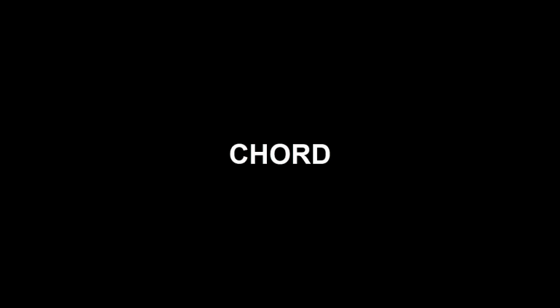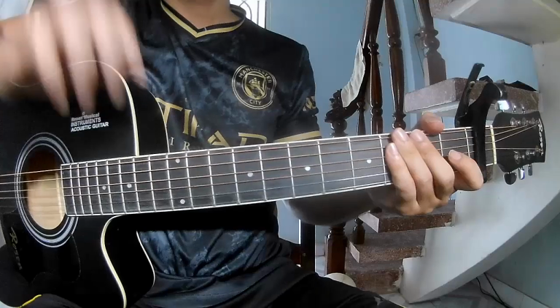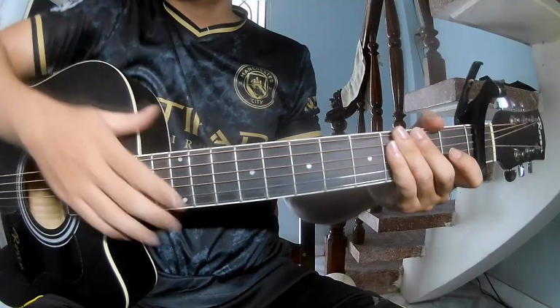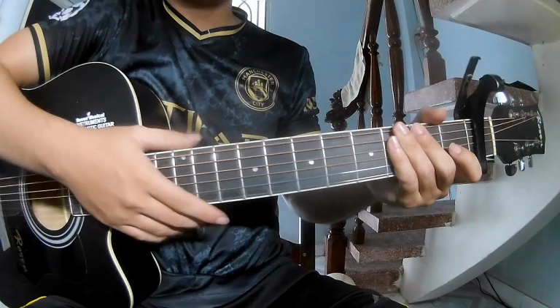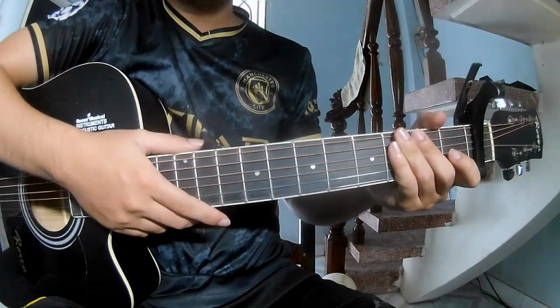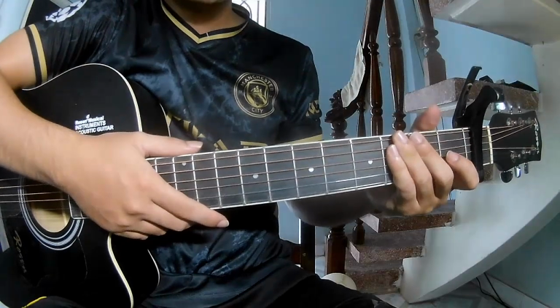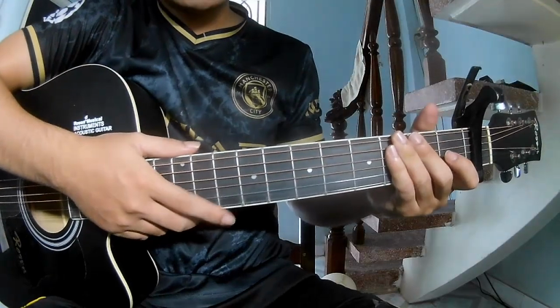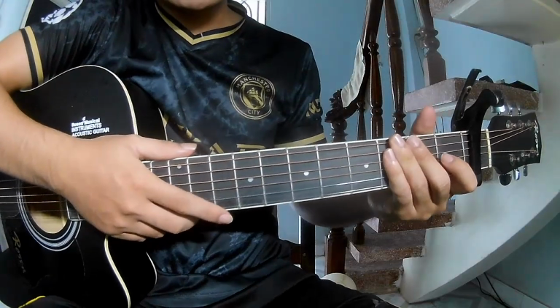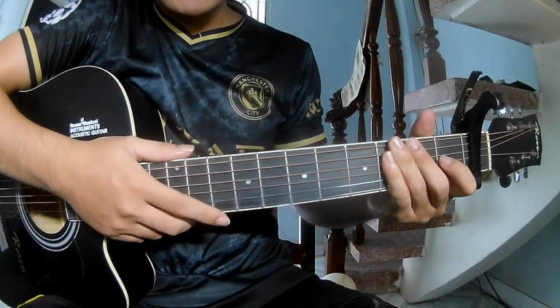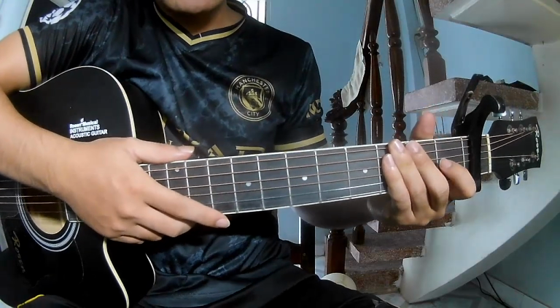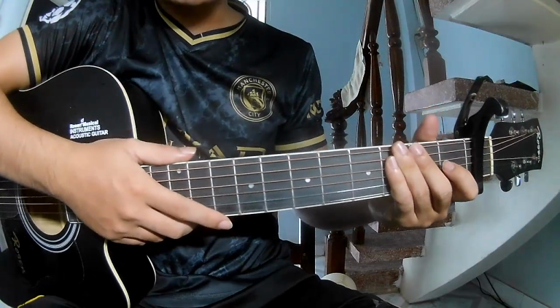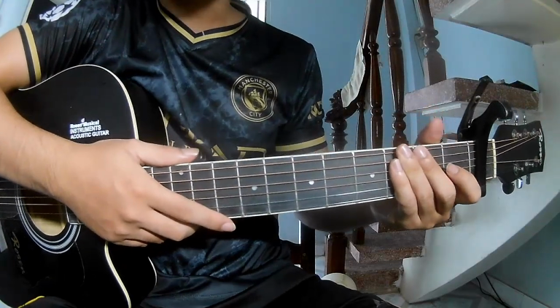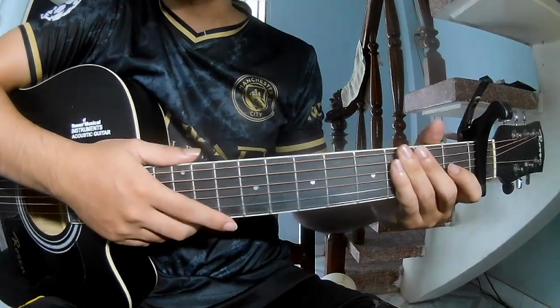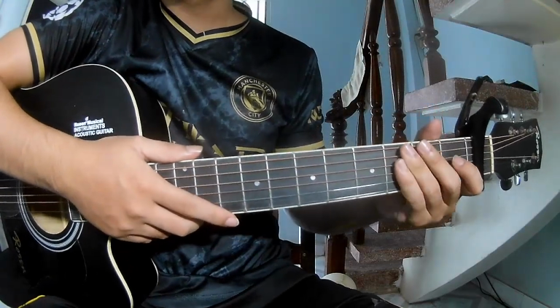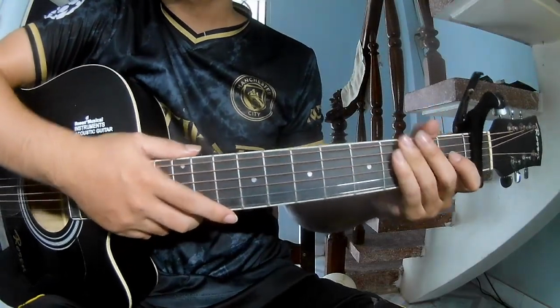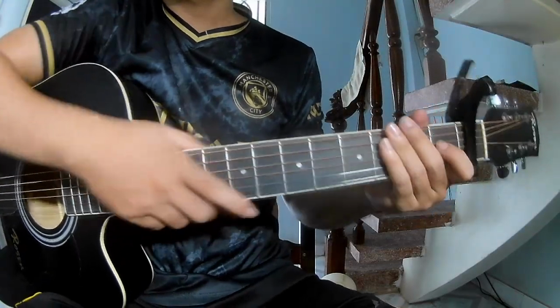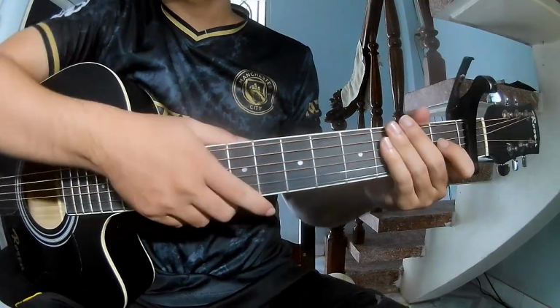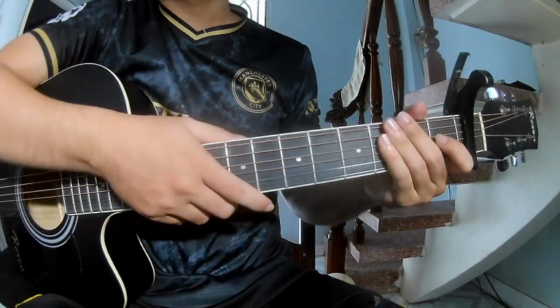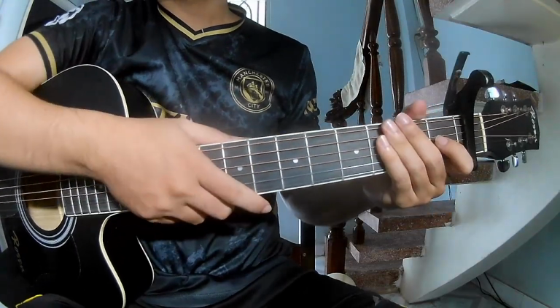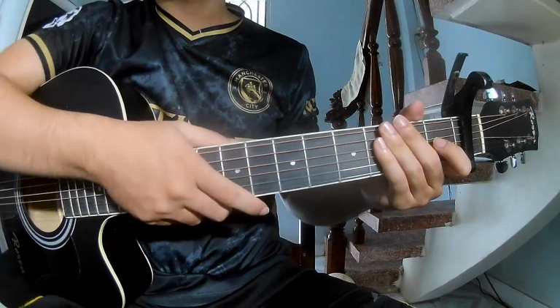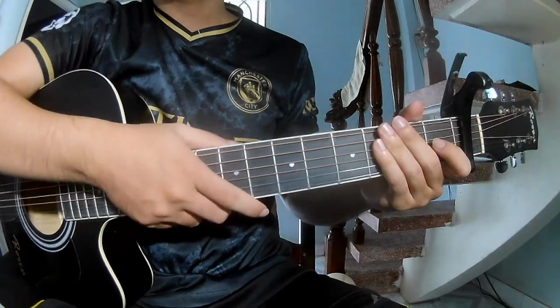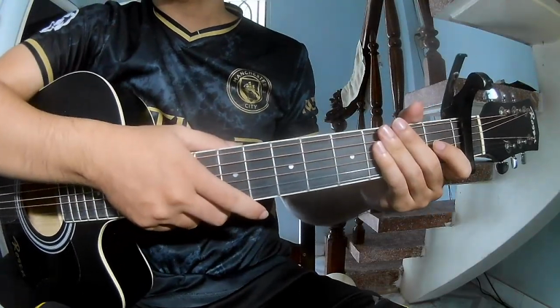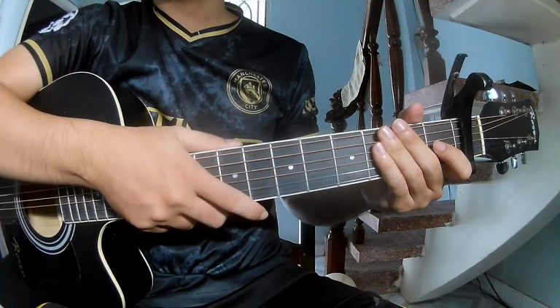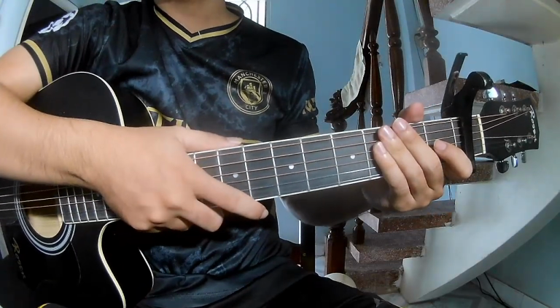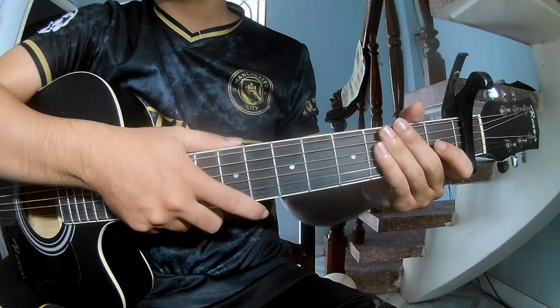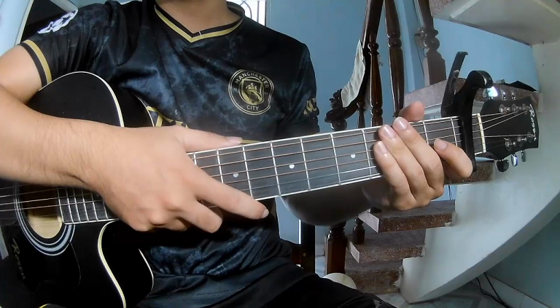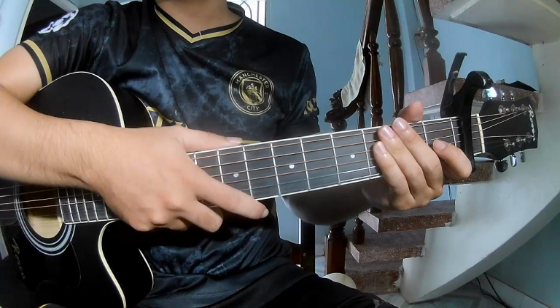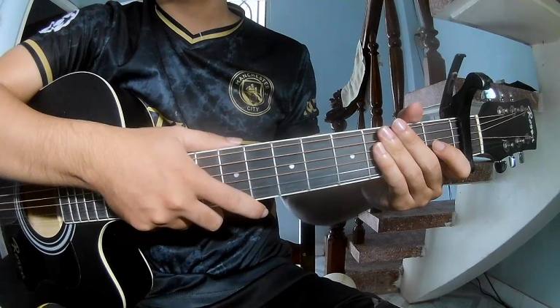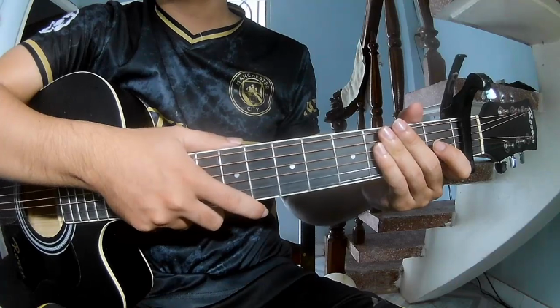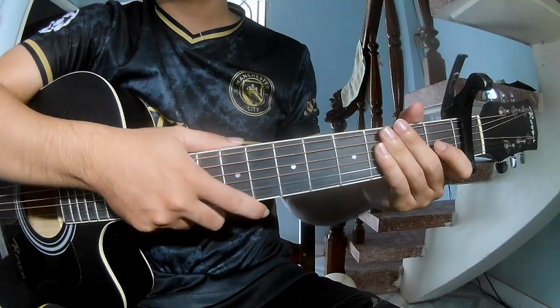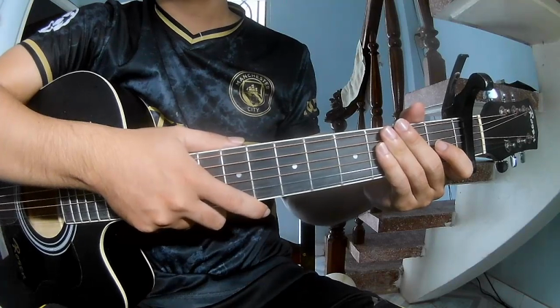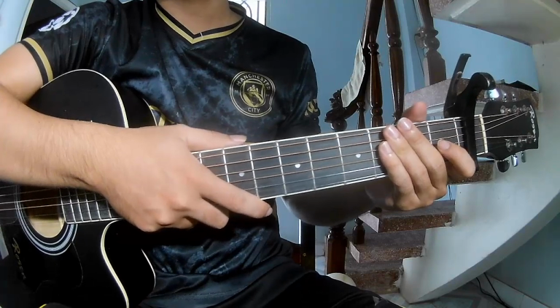Hi everyone. Today we'll see how to play guitar higher by Chris Jackson.